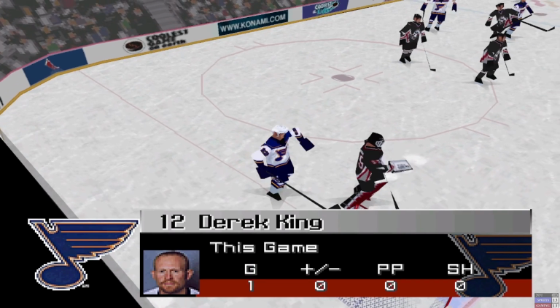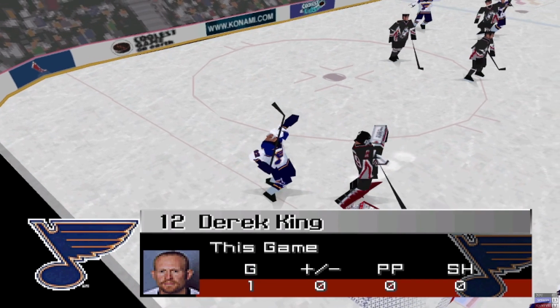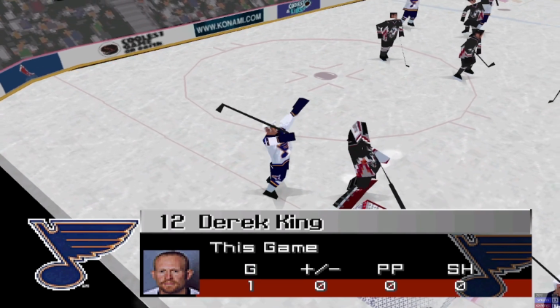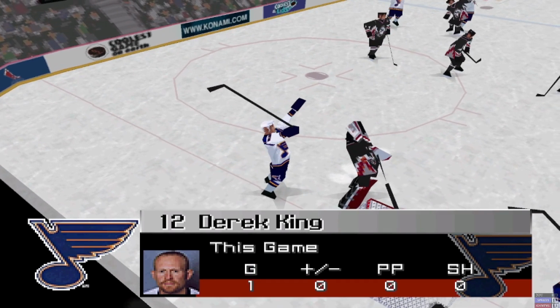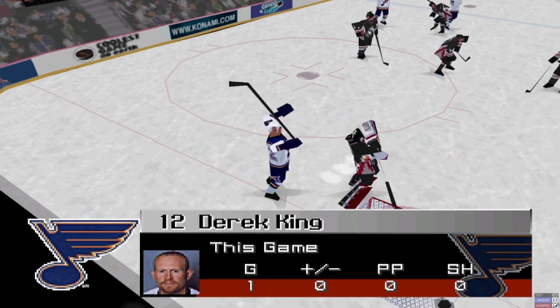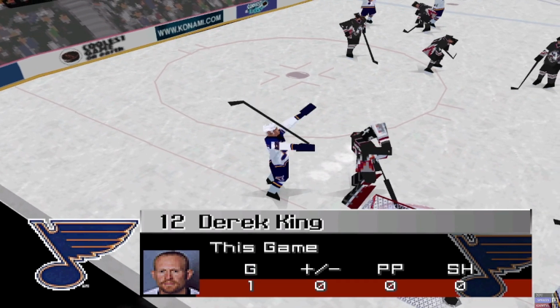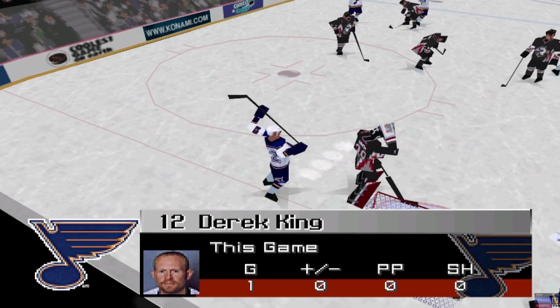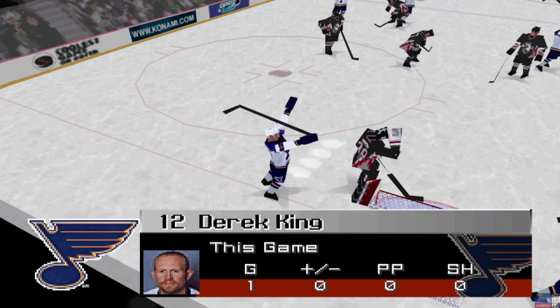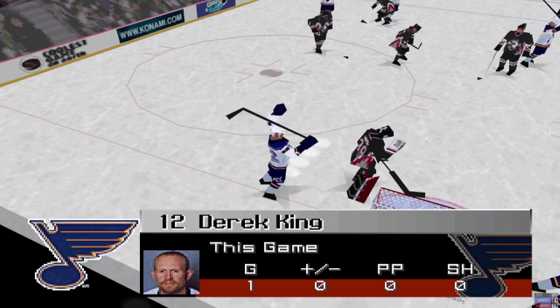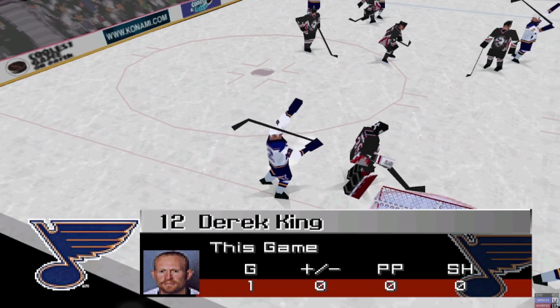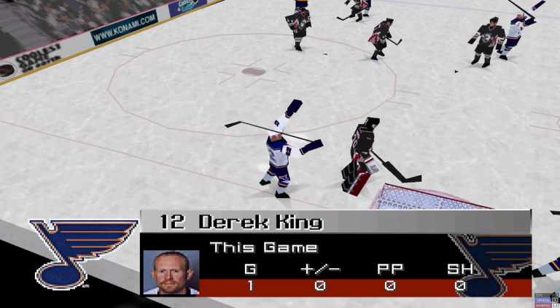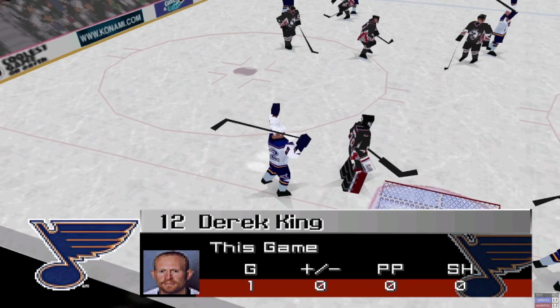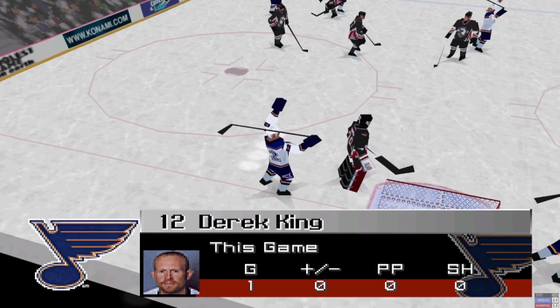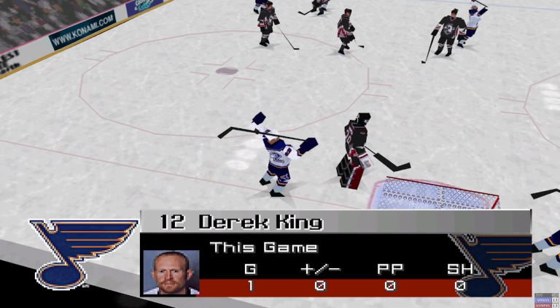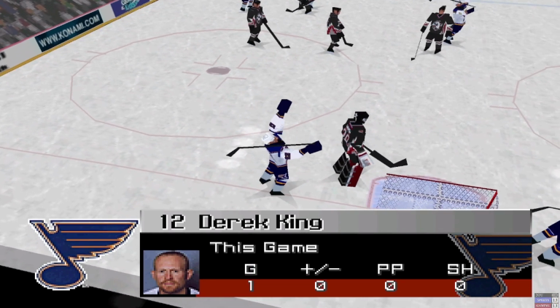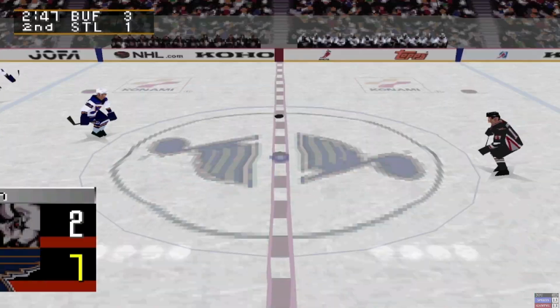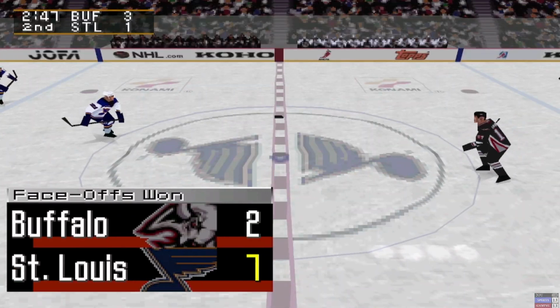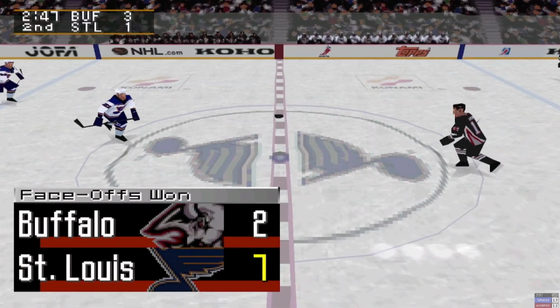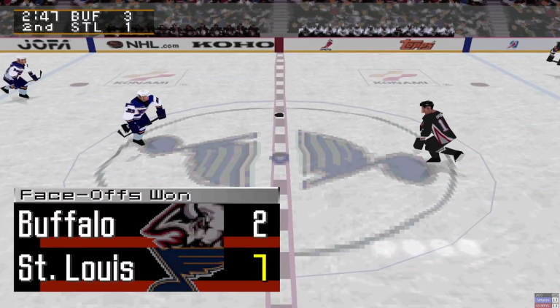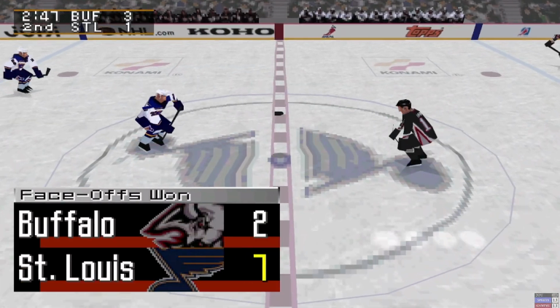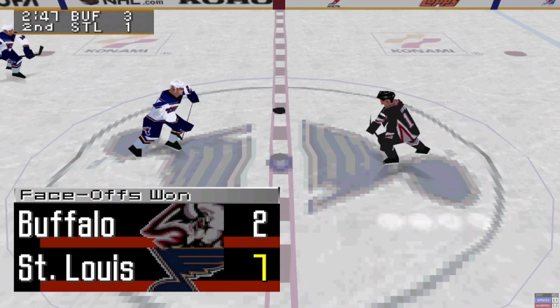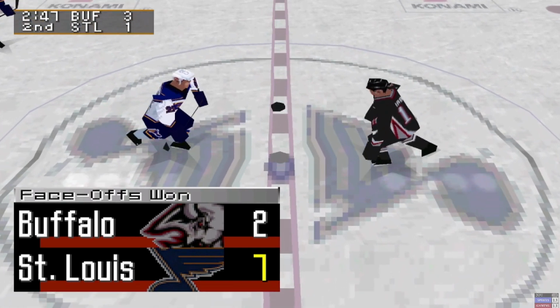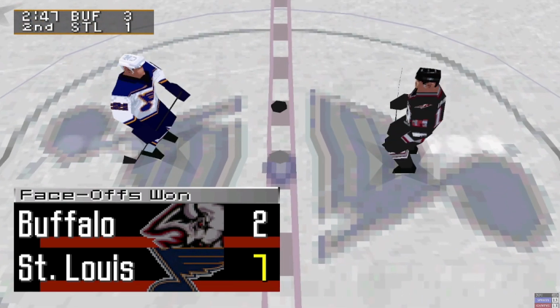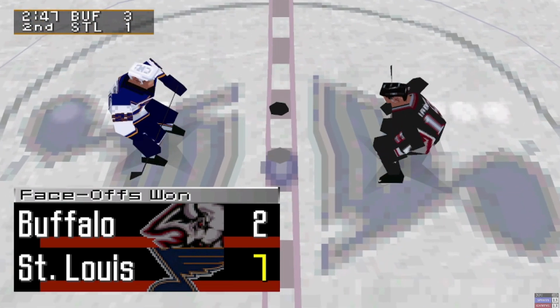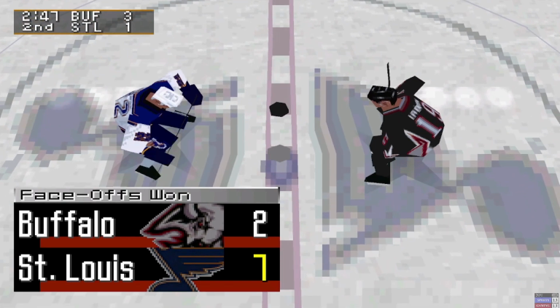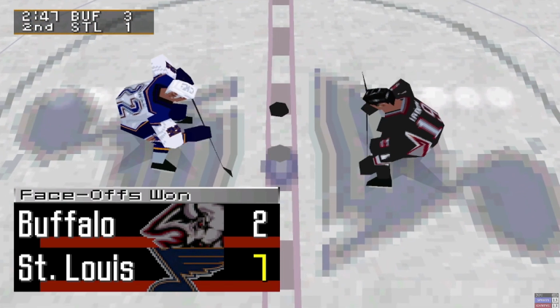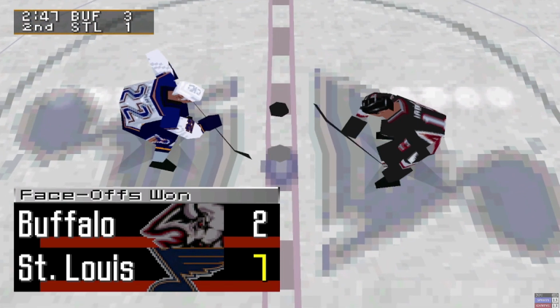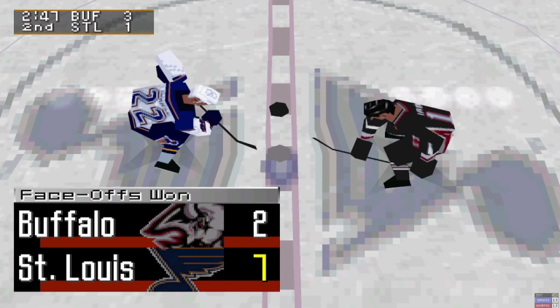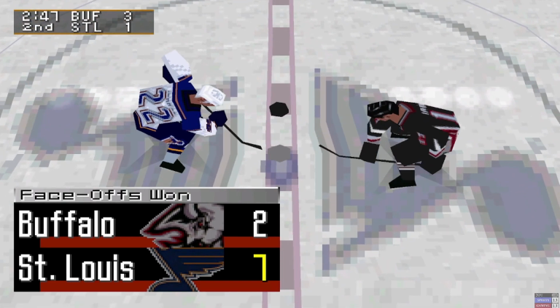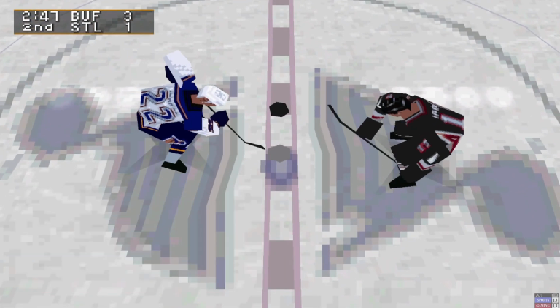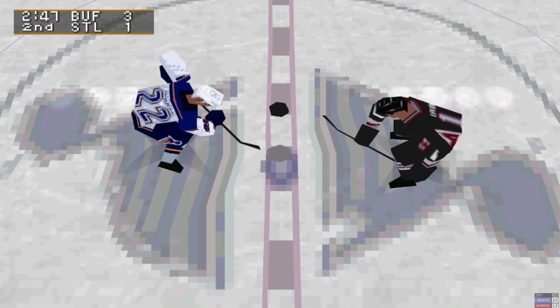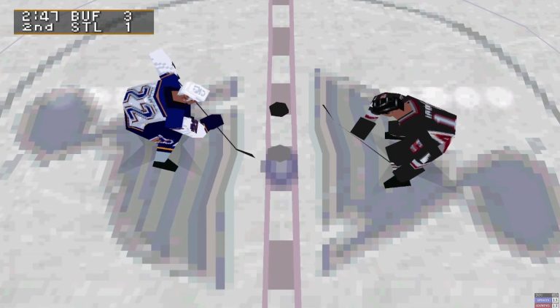3-1, the Buffalo Sabres, 2:47 remaining in the second period.